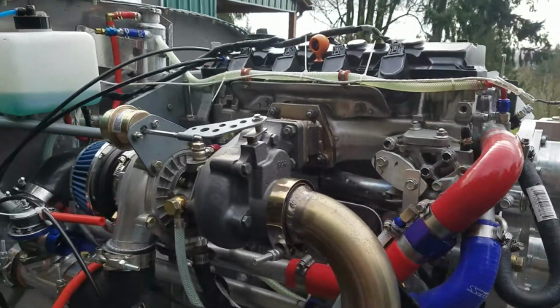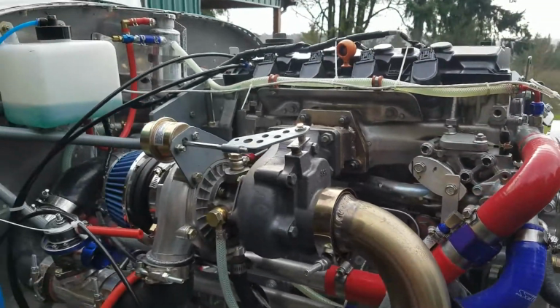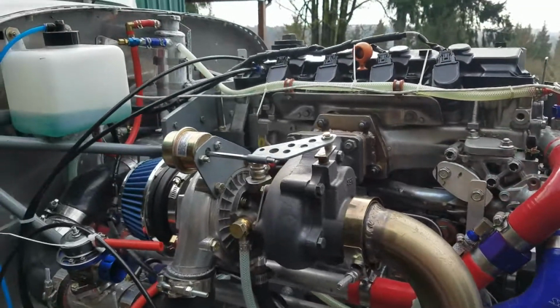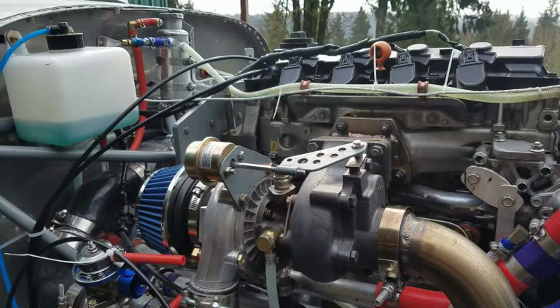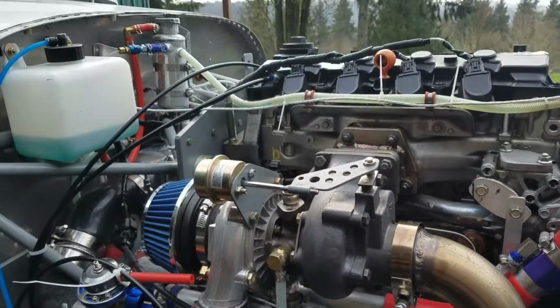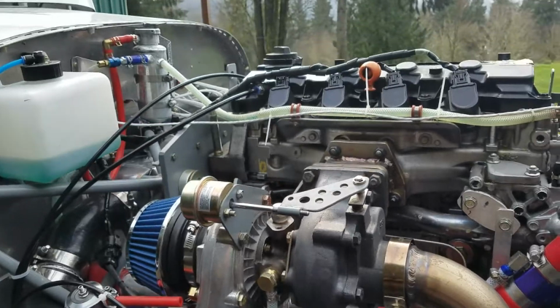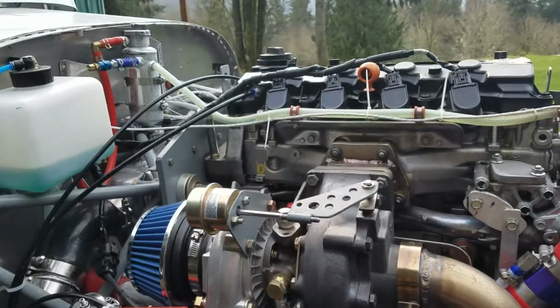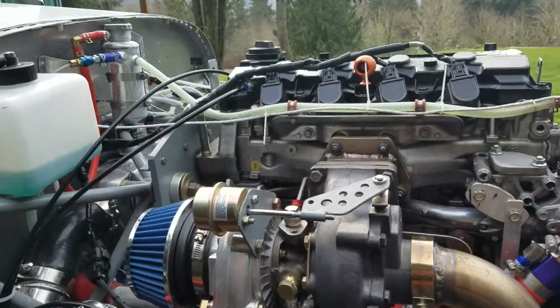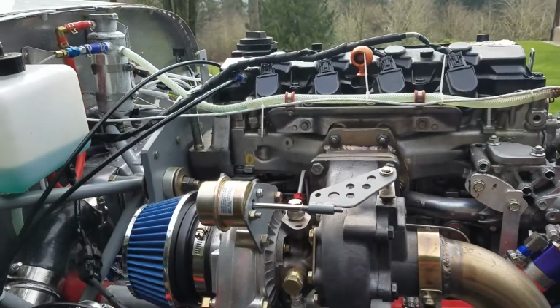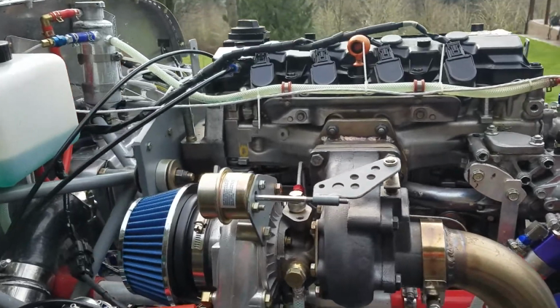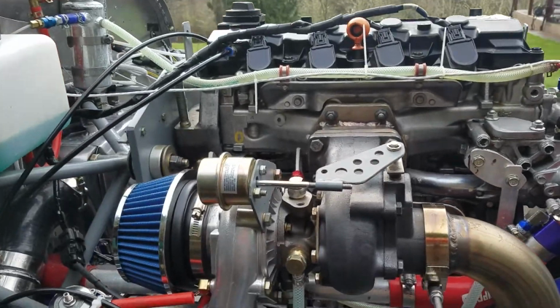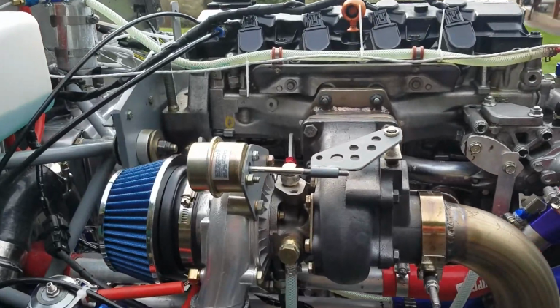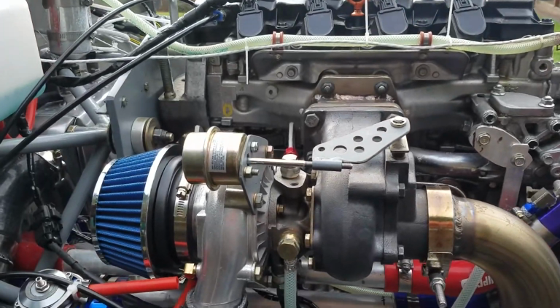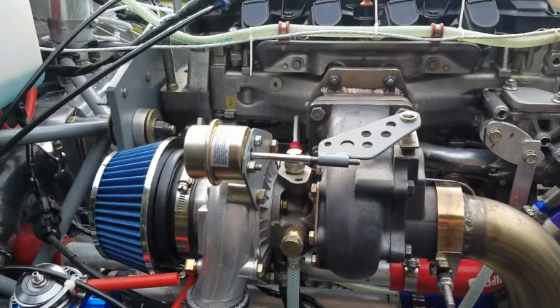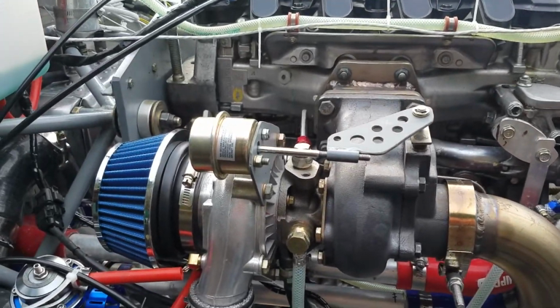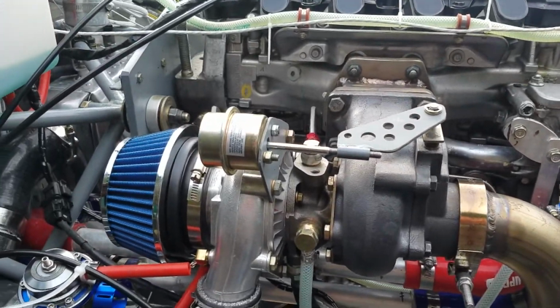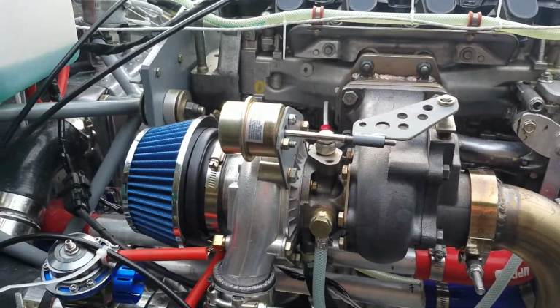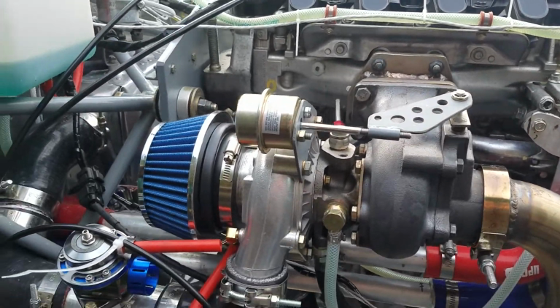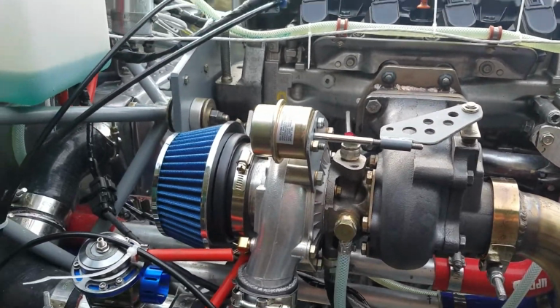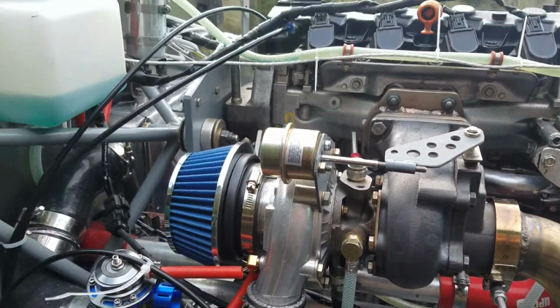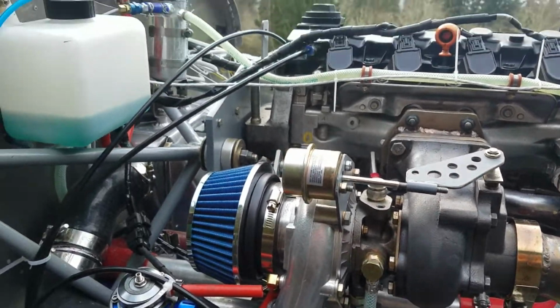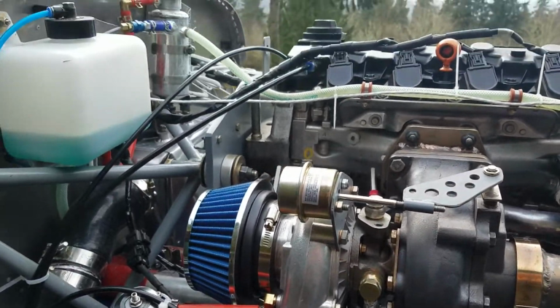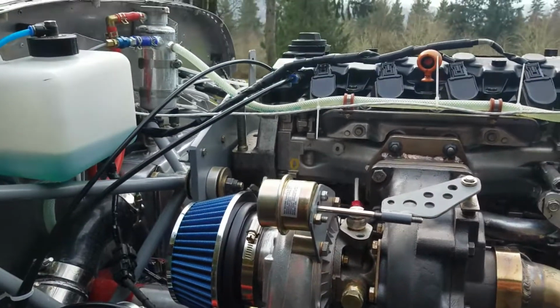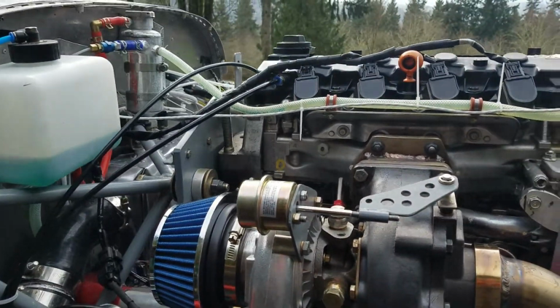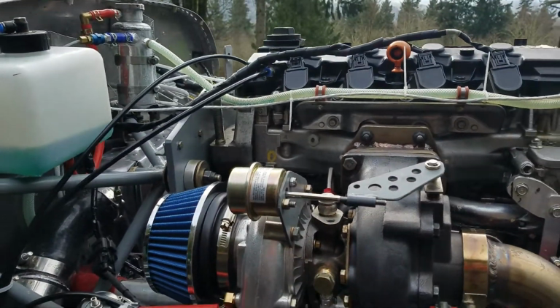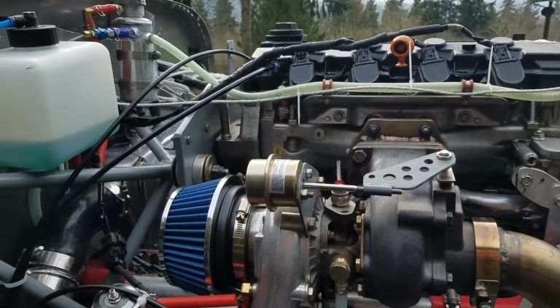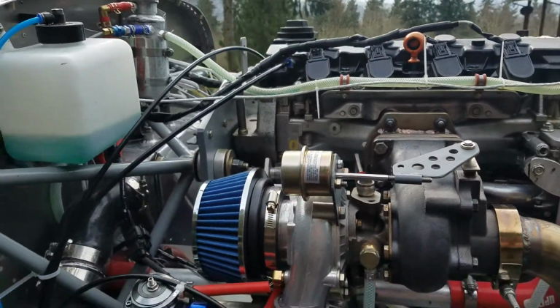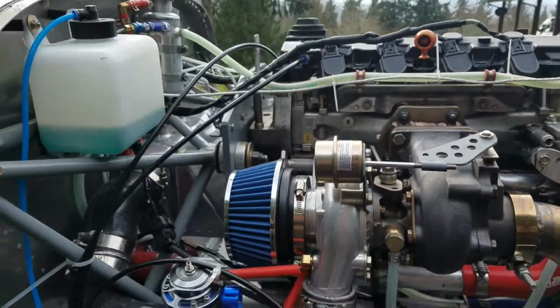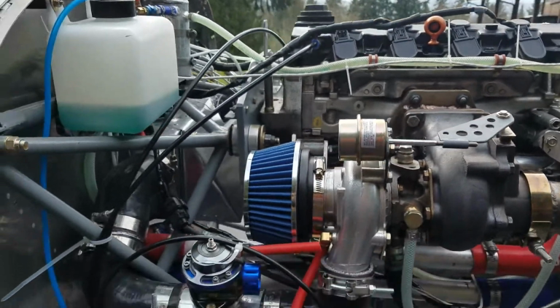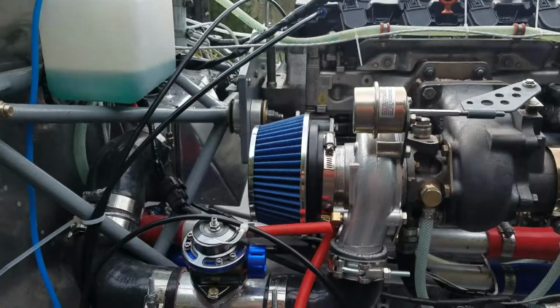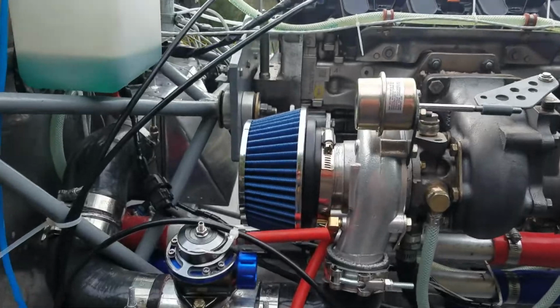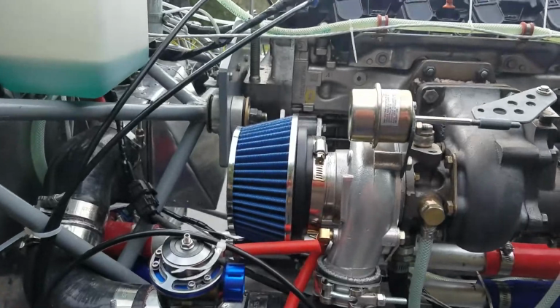This is the T3/T4 turbo, about a 60 and 50 trim, with the blow-off valve.